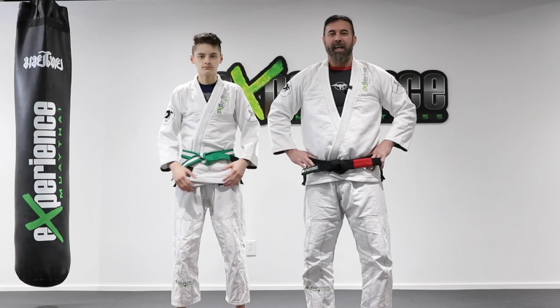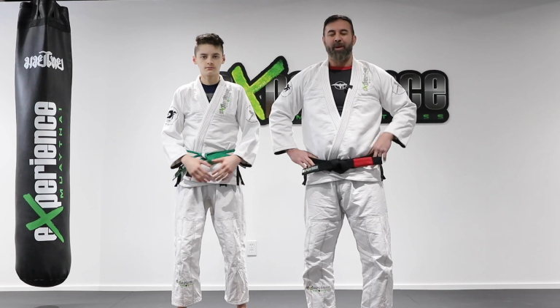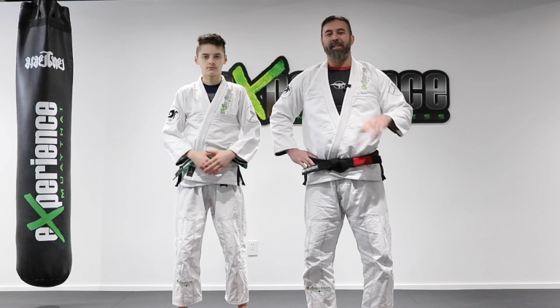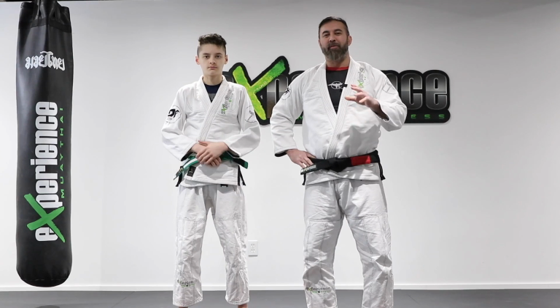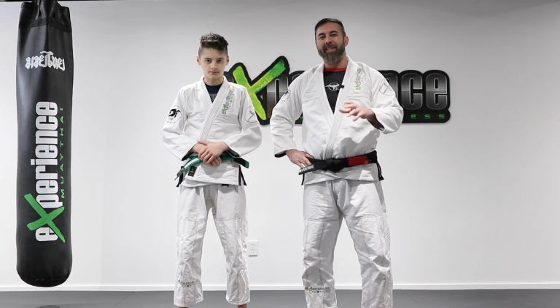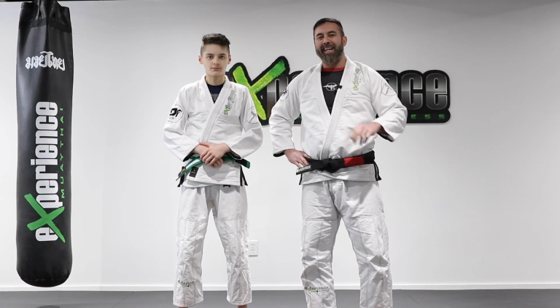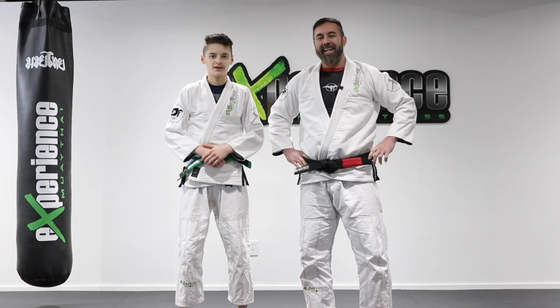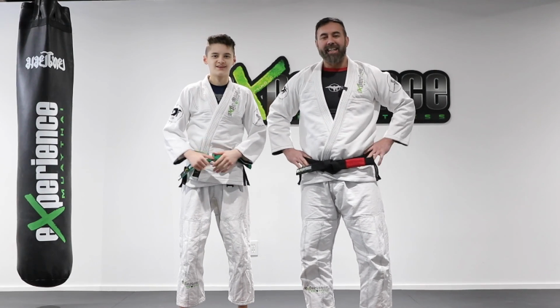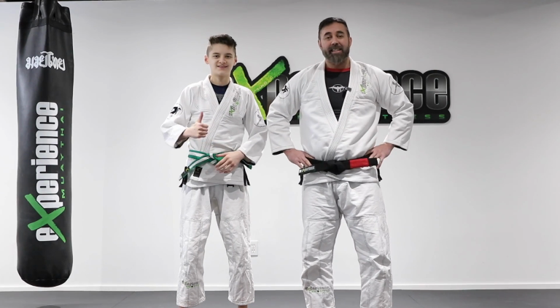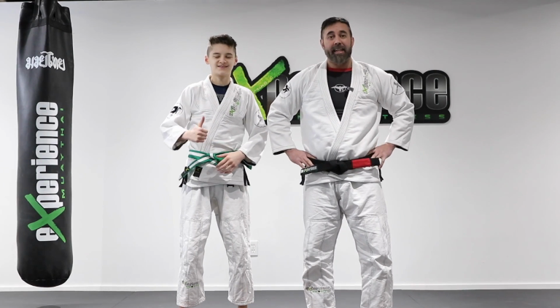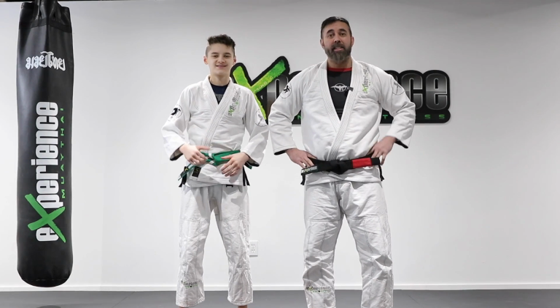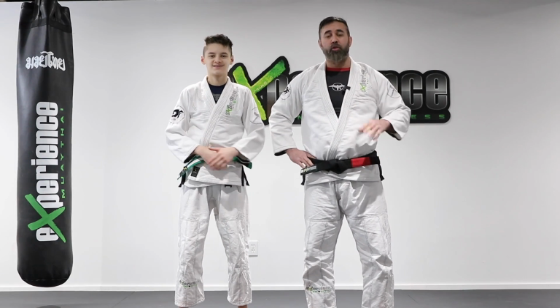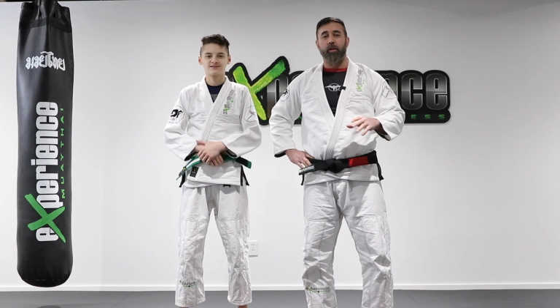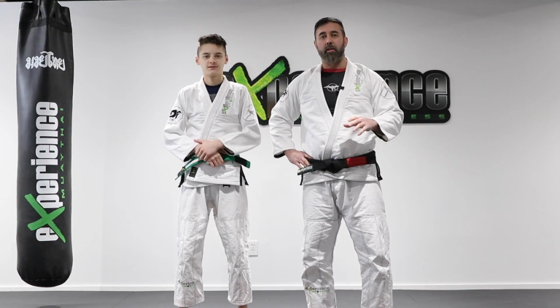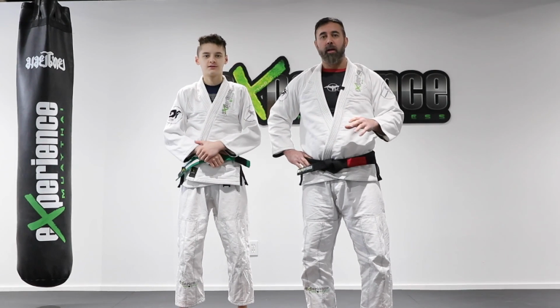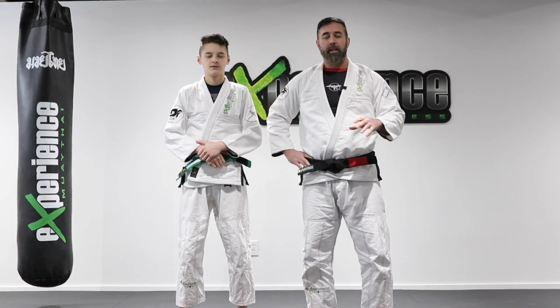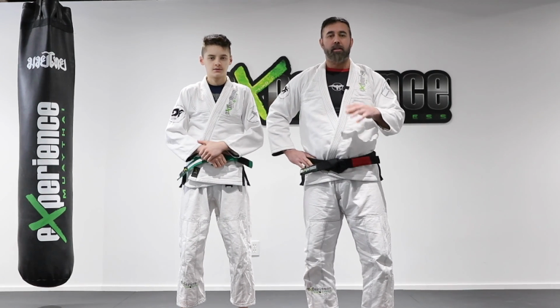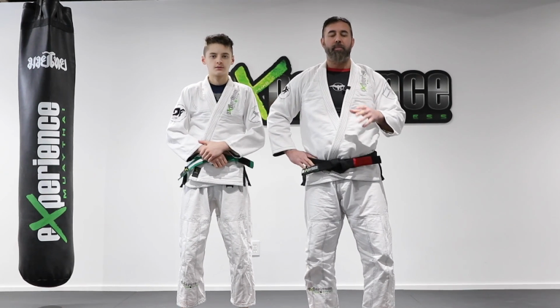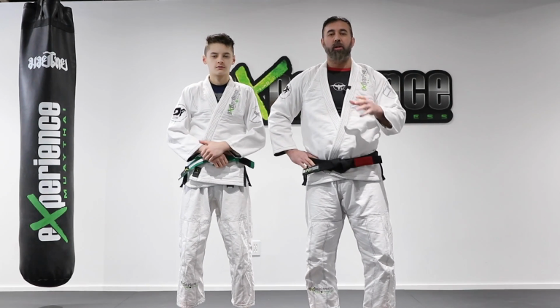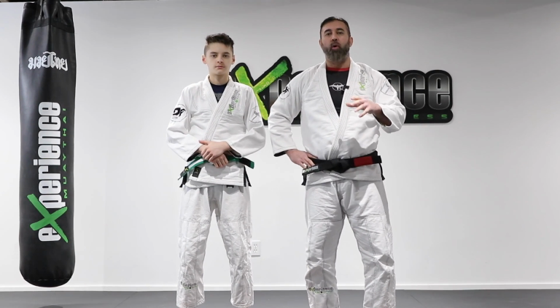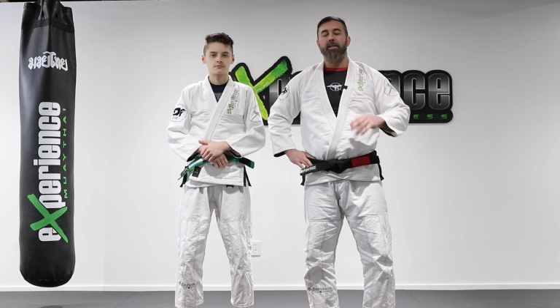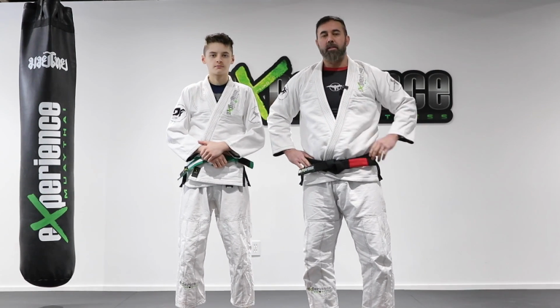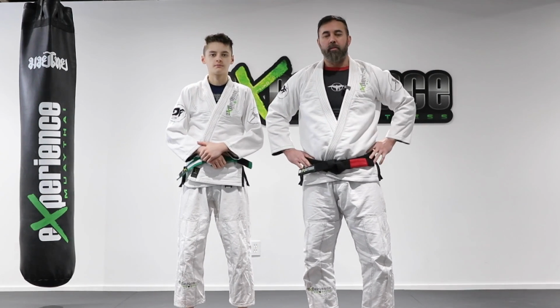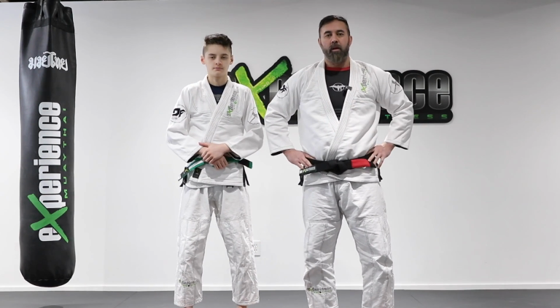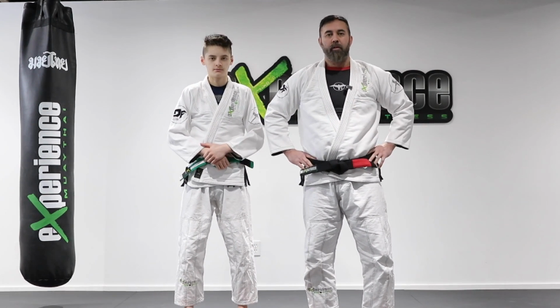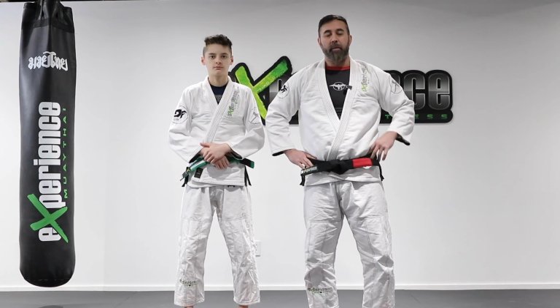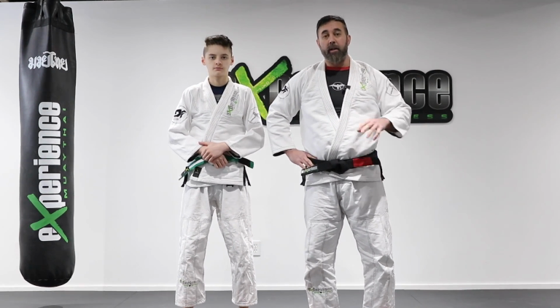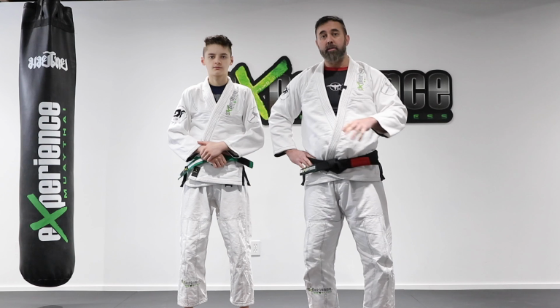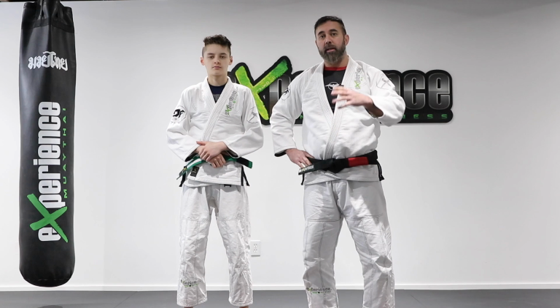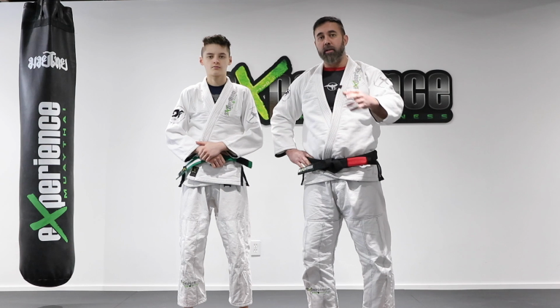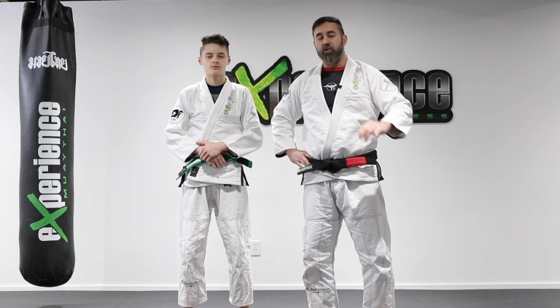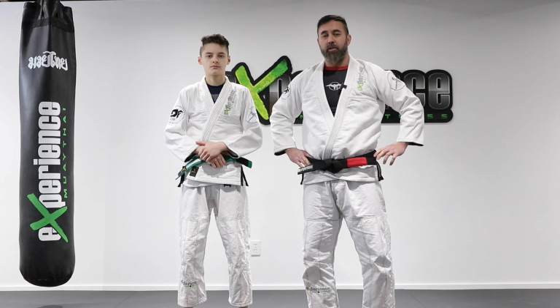Hey, what is up everyone? Danny and Alex. In this tutorial, let's talk about the point system for beginners in jiu-jitsu.